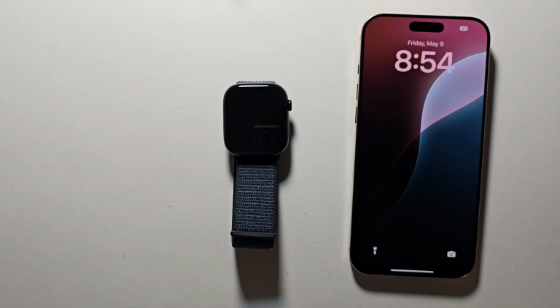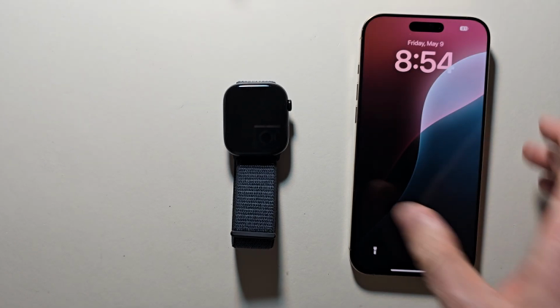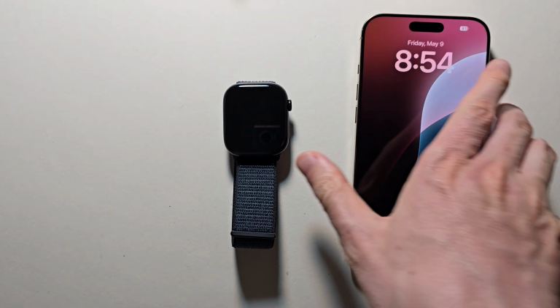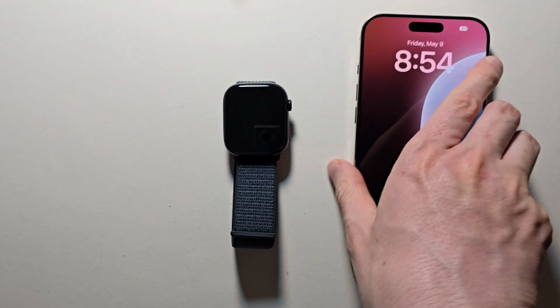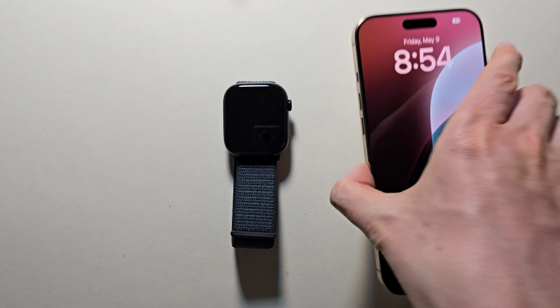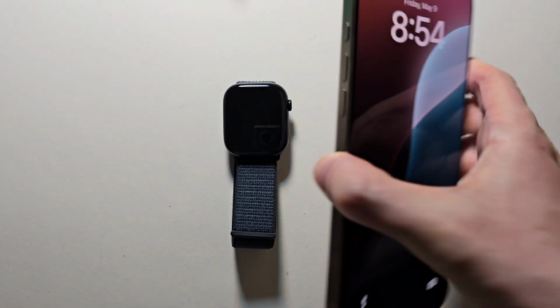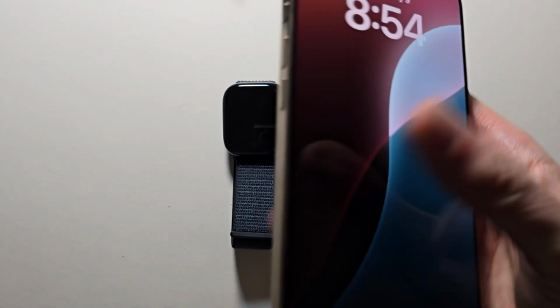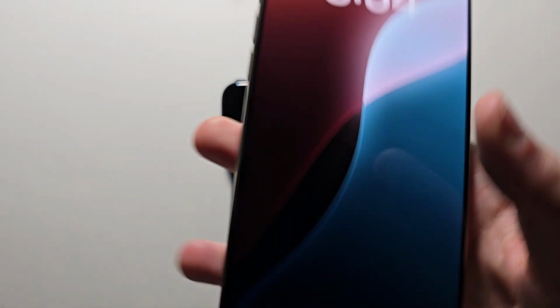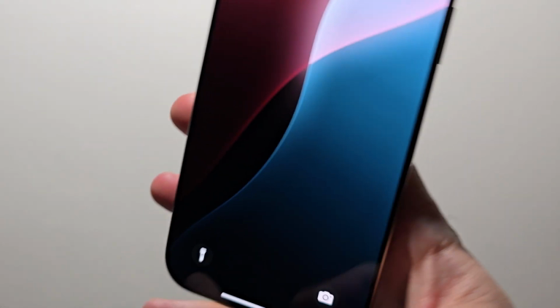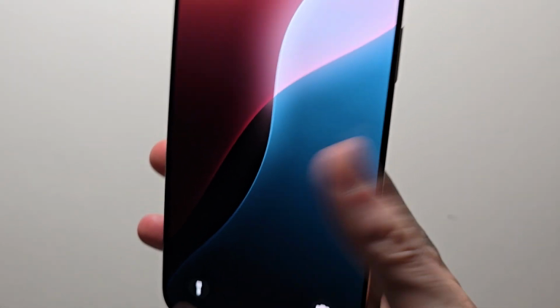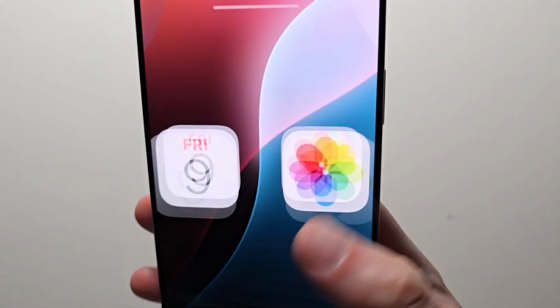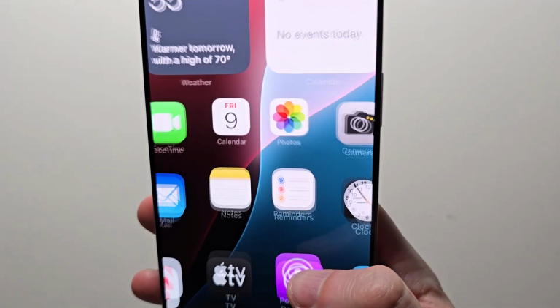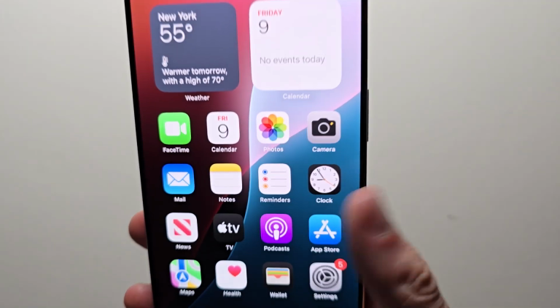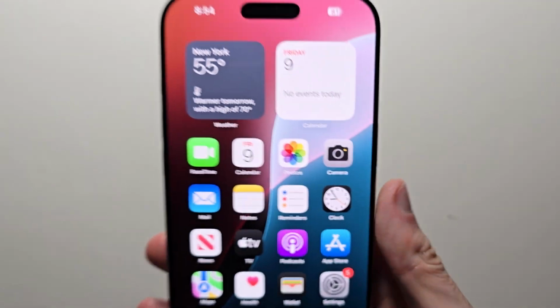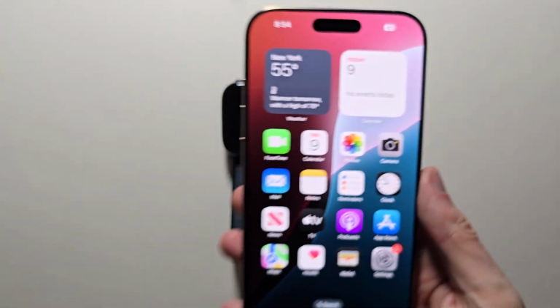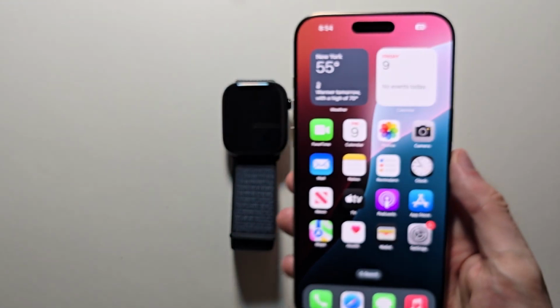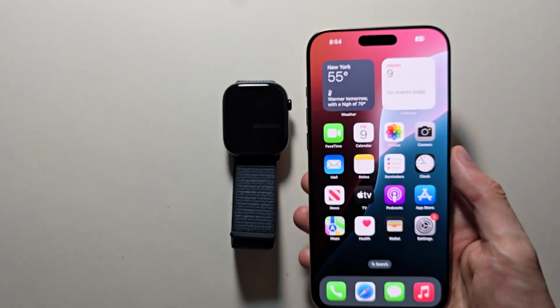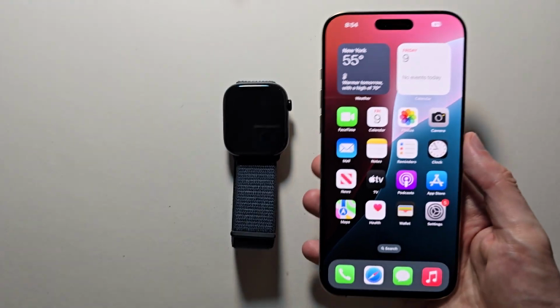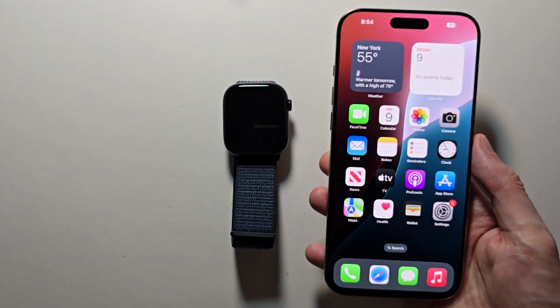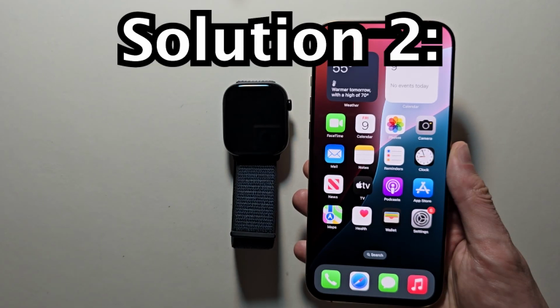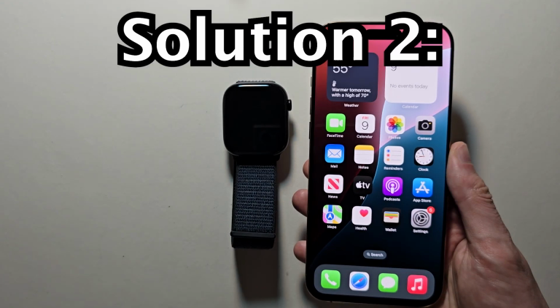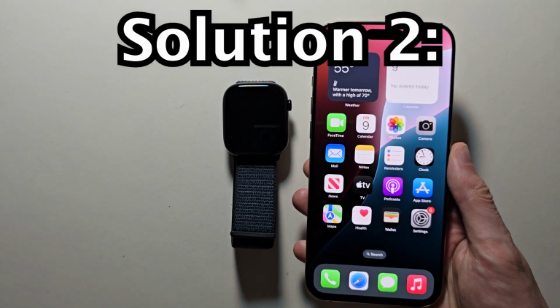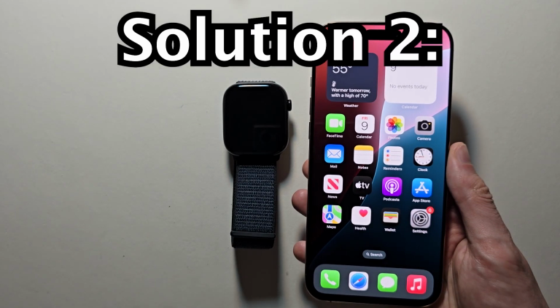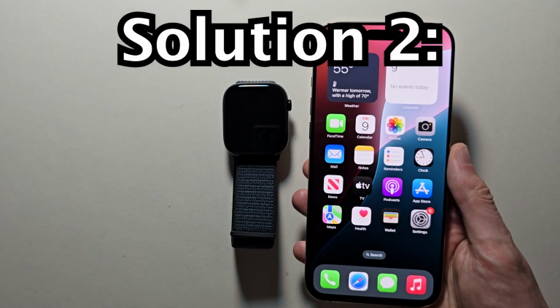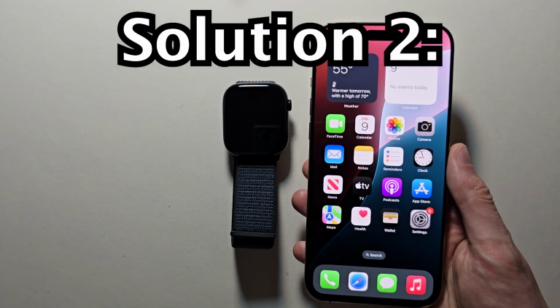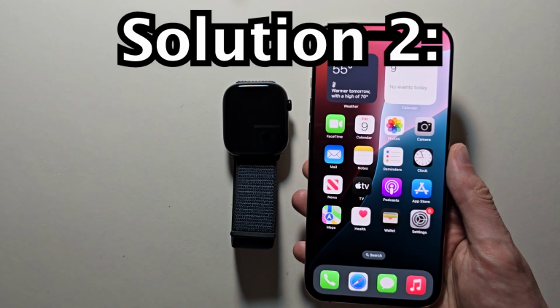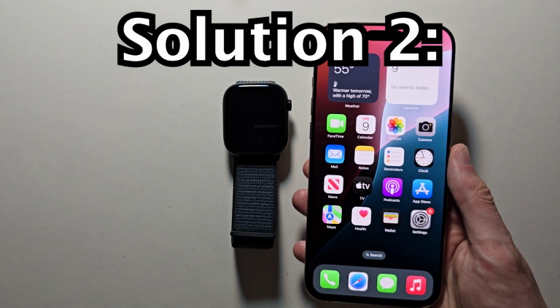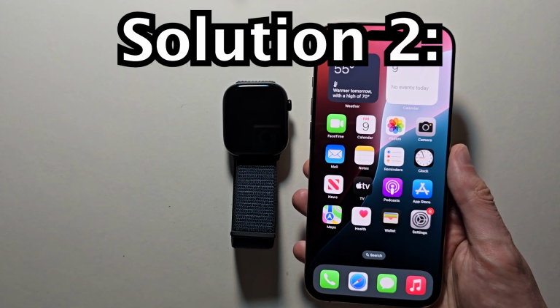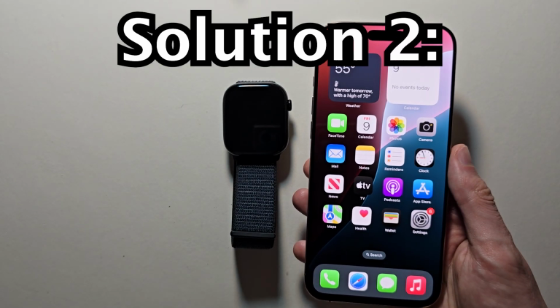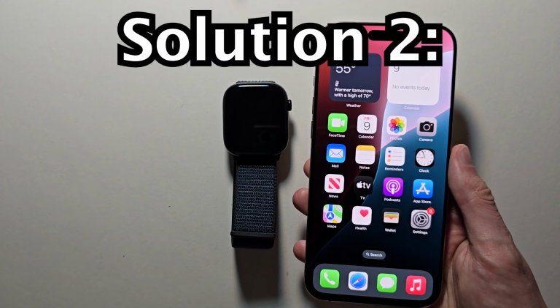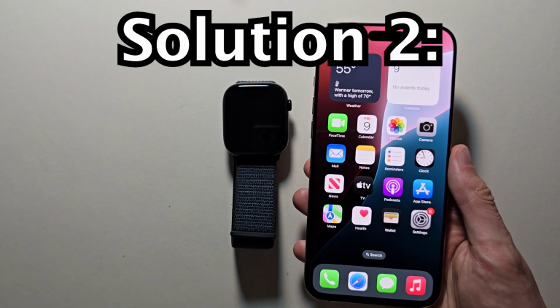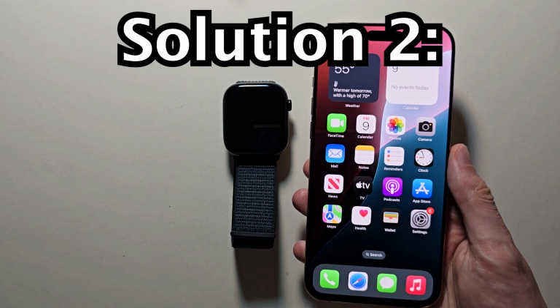Go sign back in. Hopefully this worked. Alright, so hopefully that worked, but if not, here's the second solution.